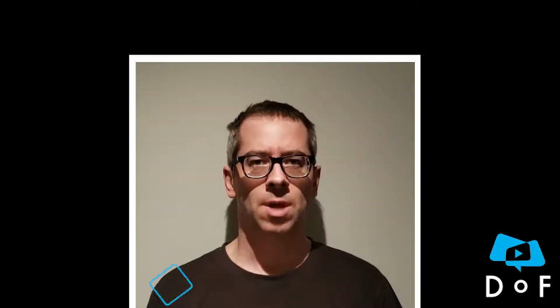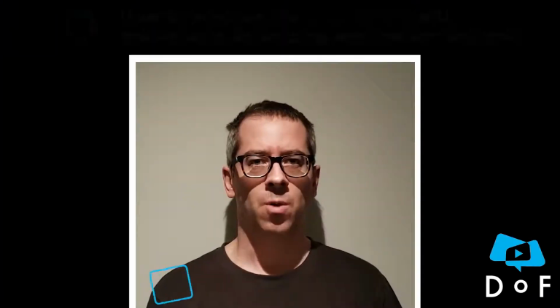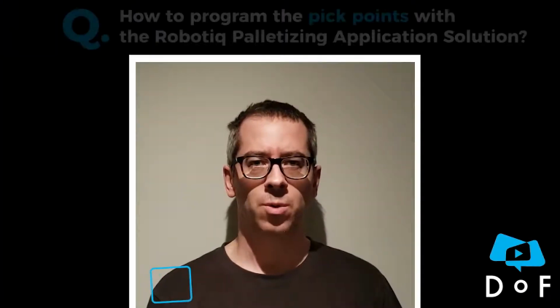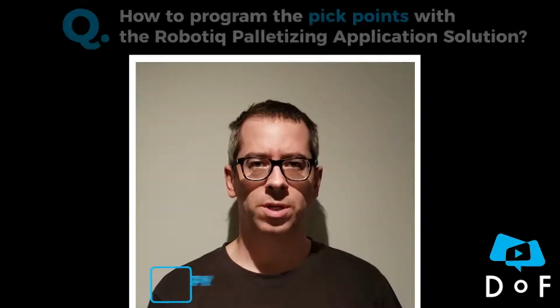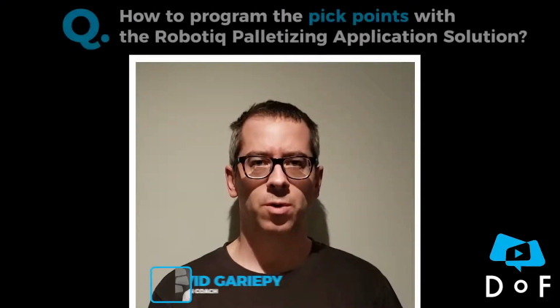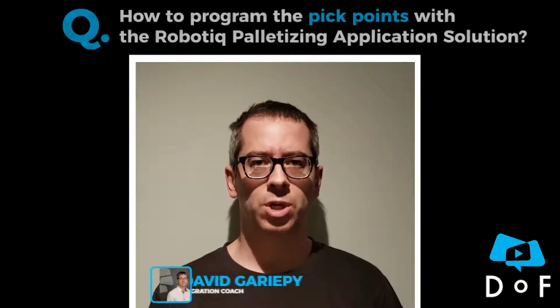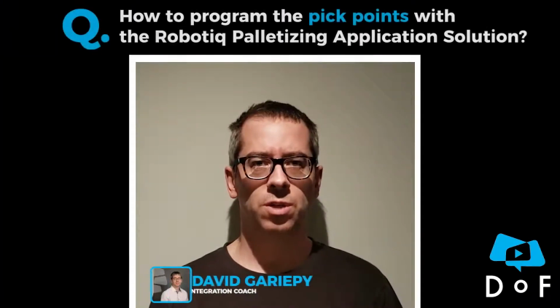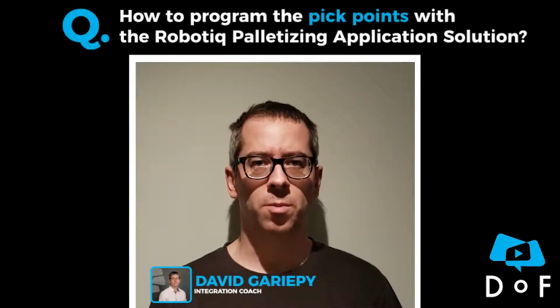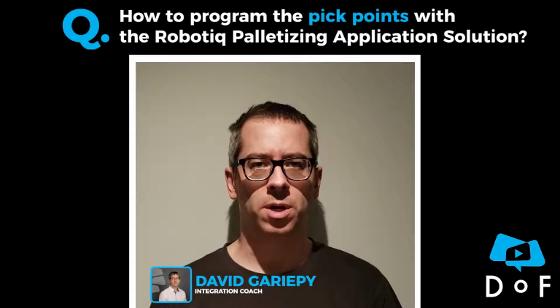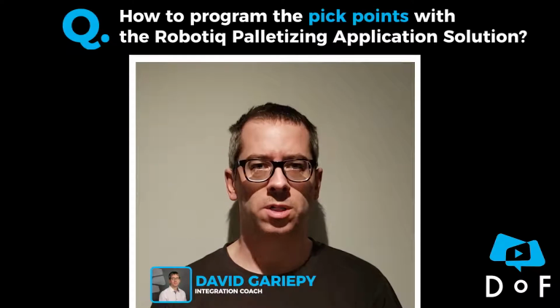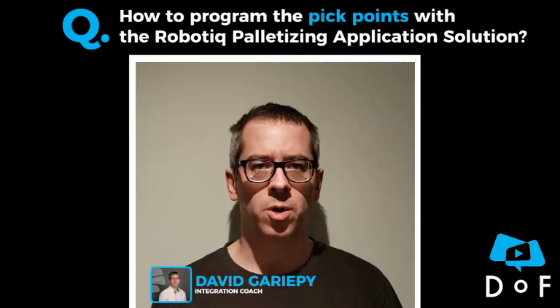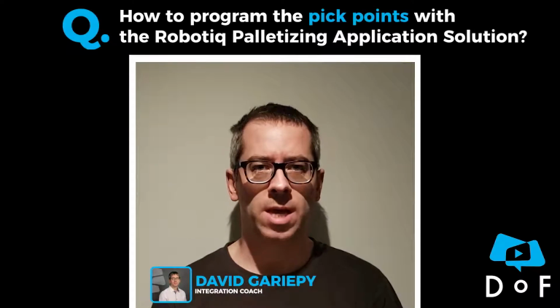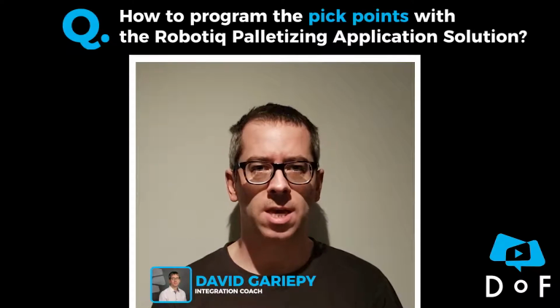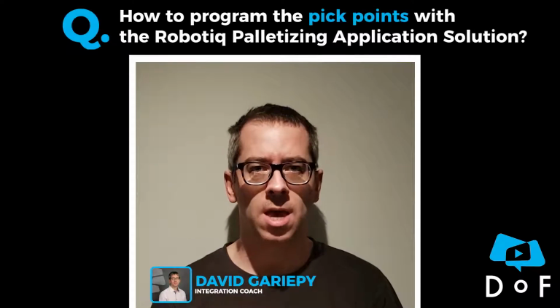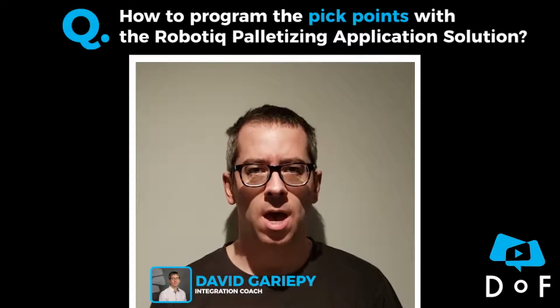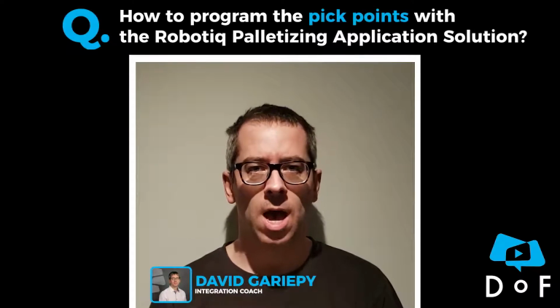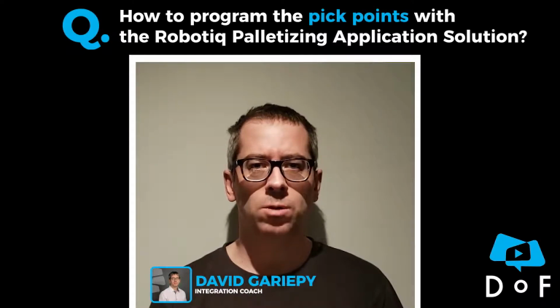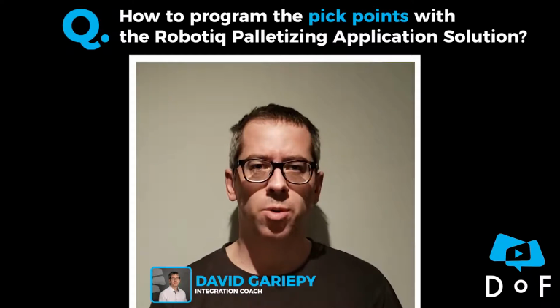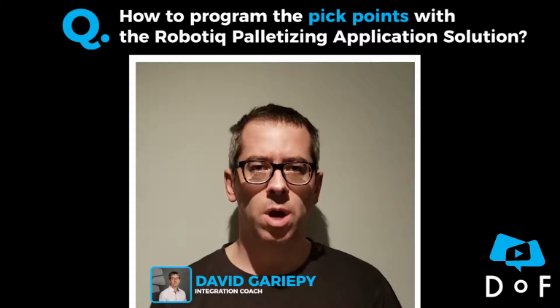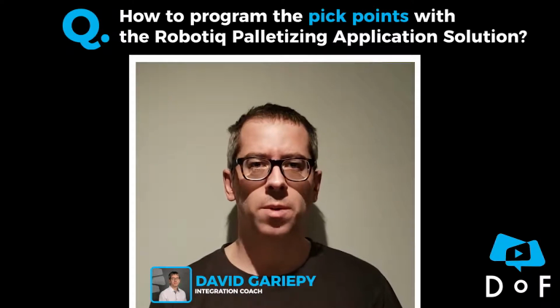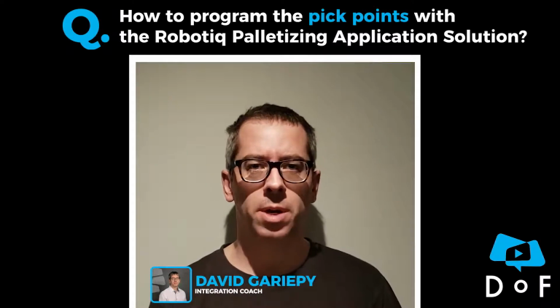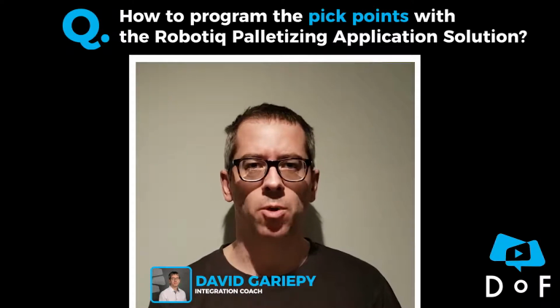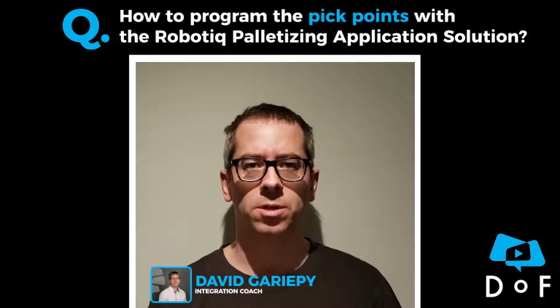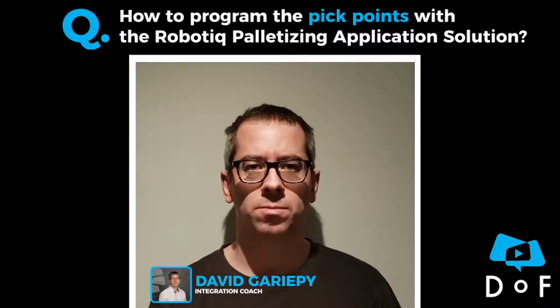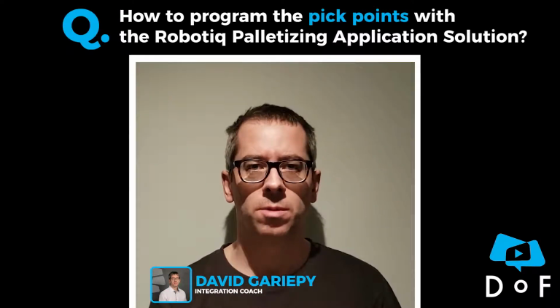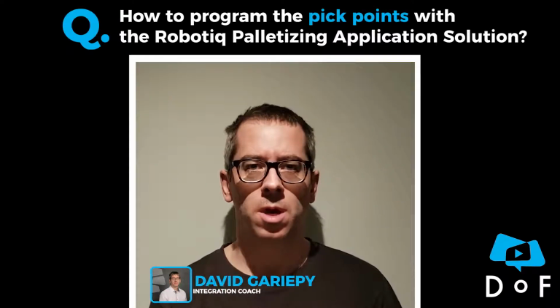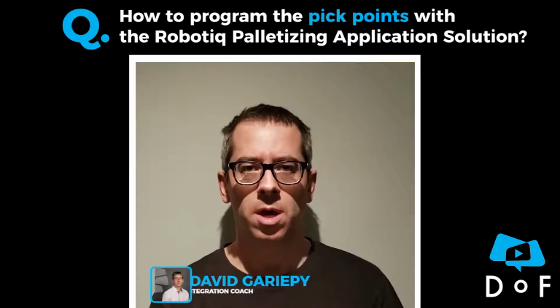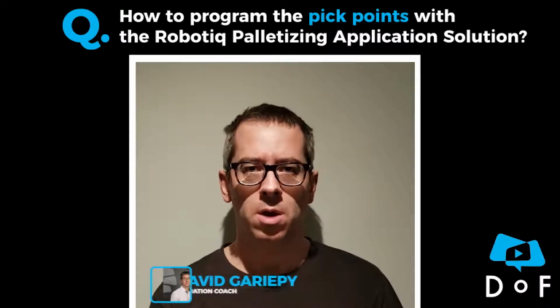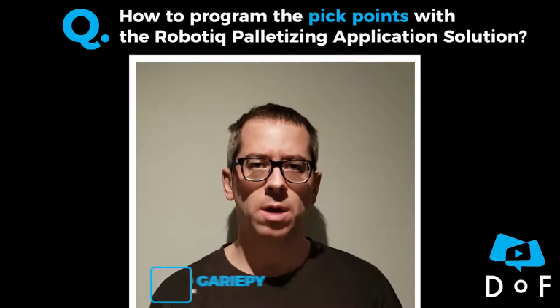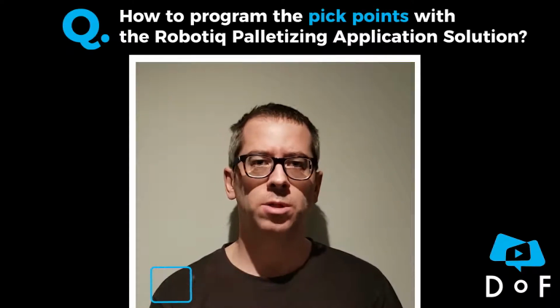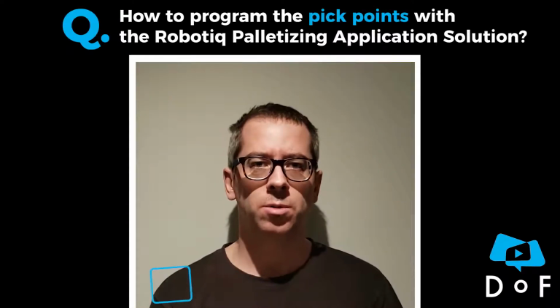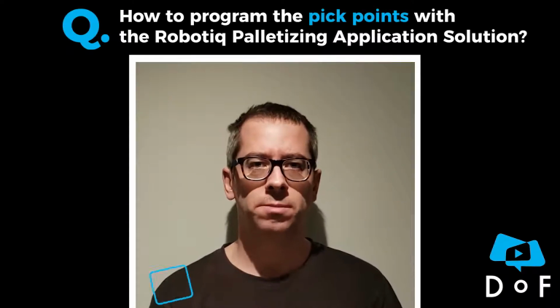We received a question from a customer asking how to program the pick points and how to do it.